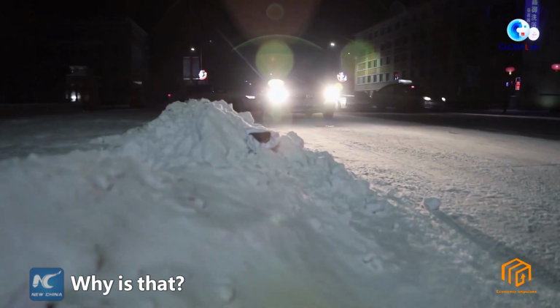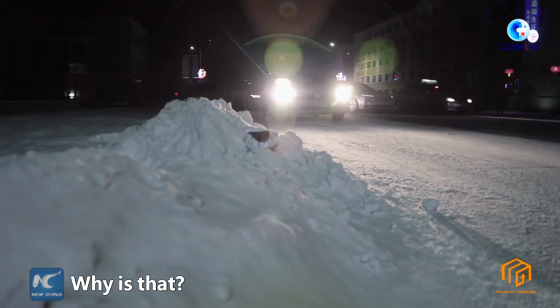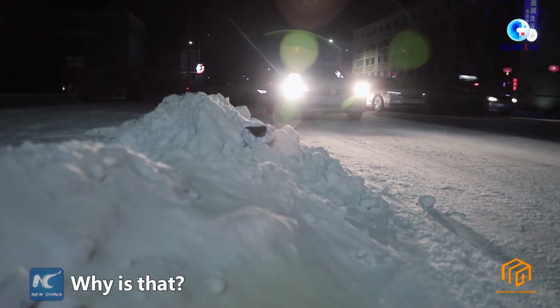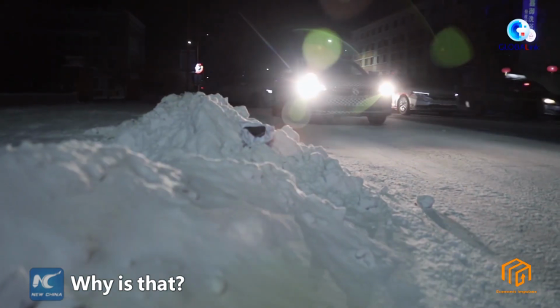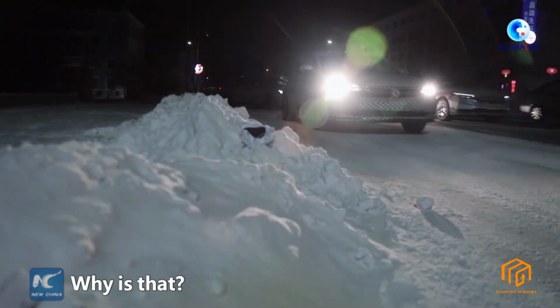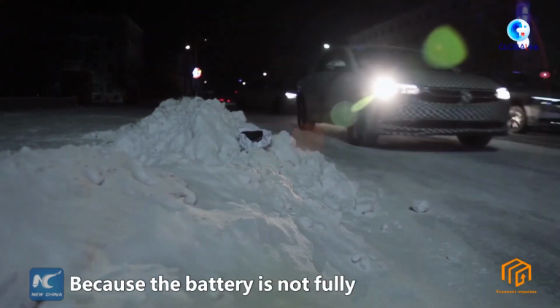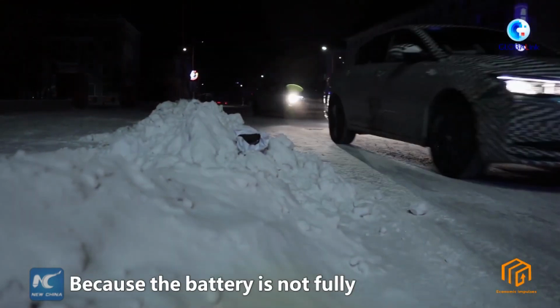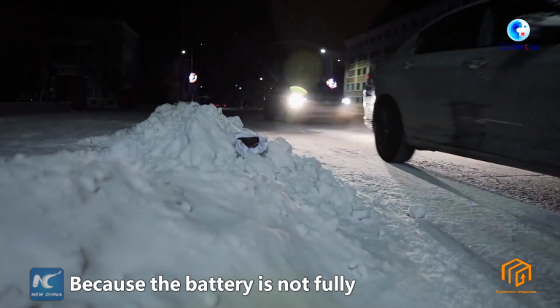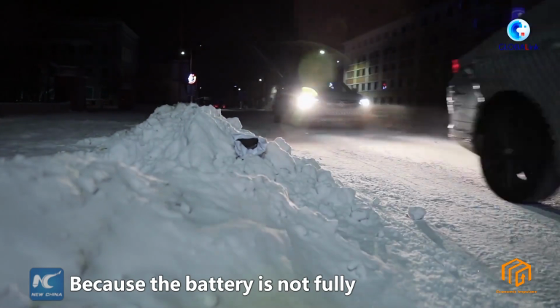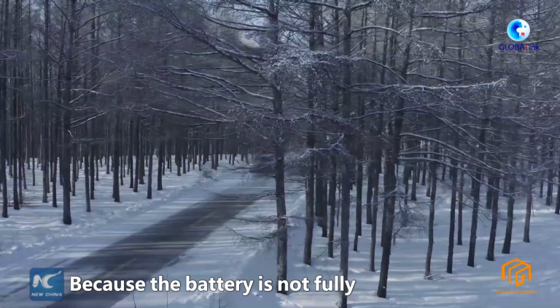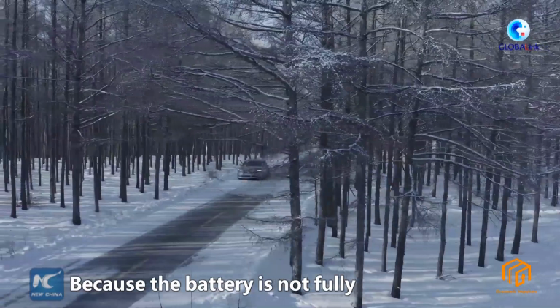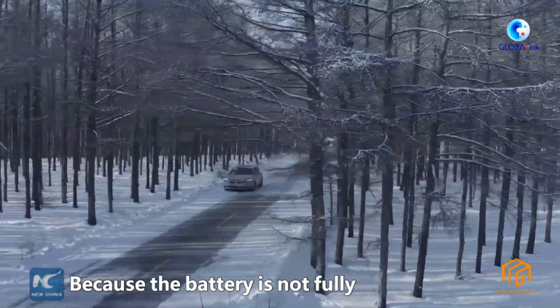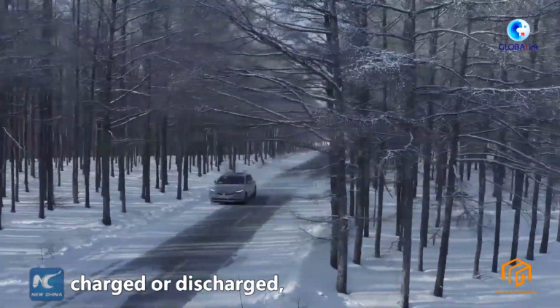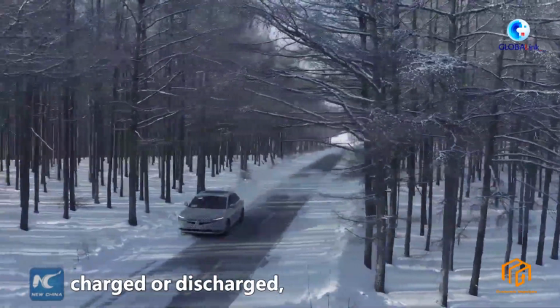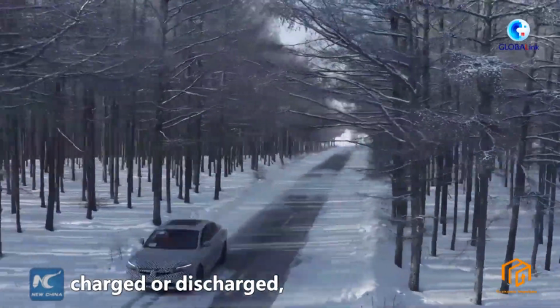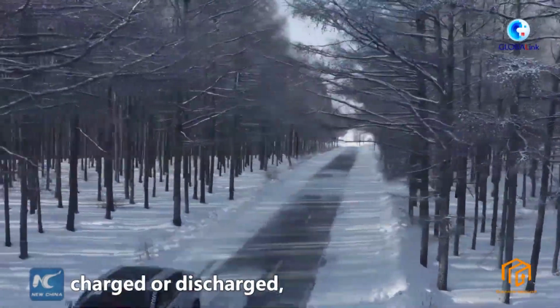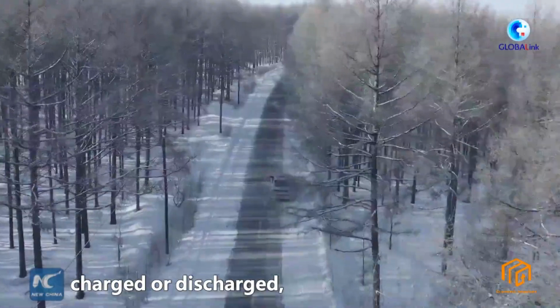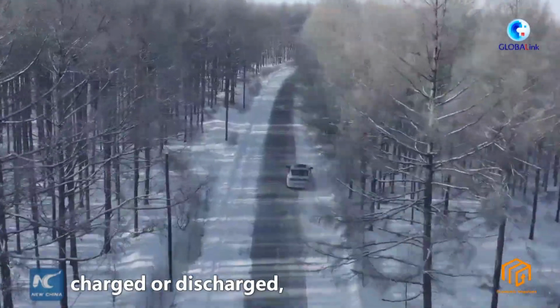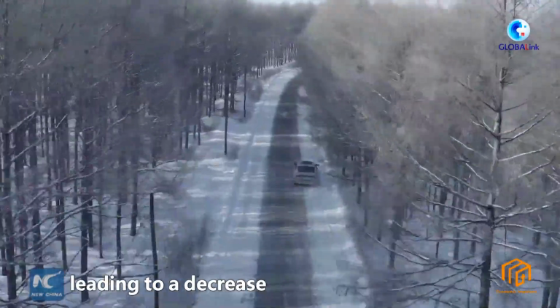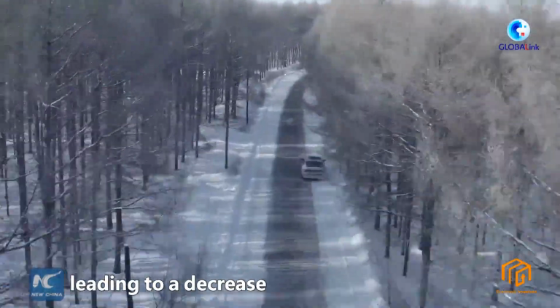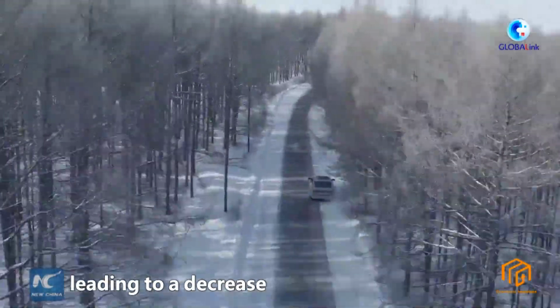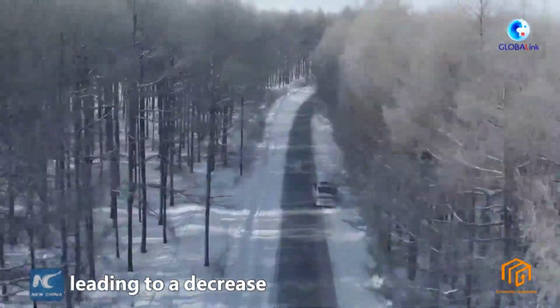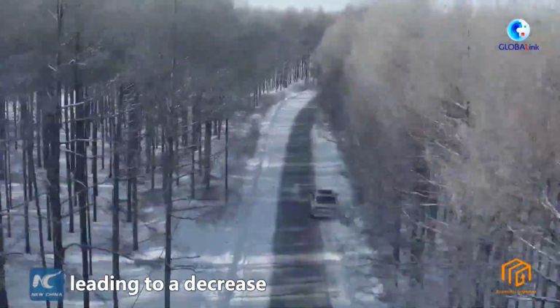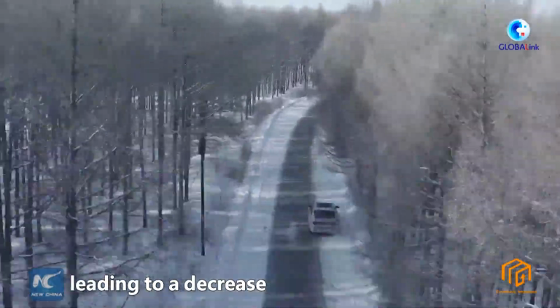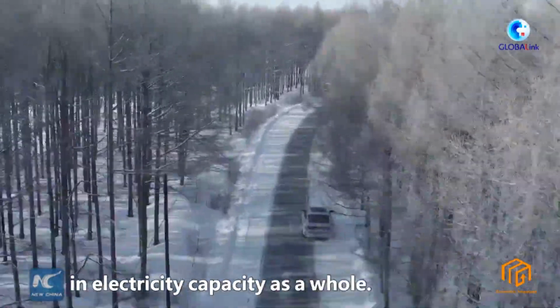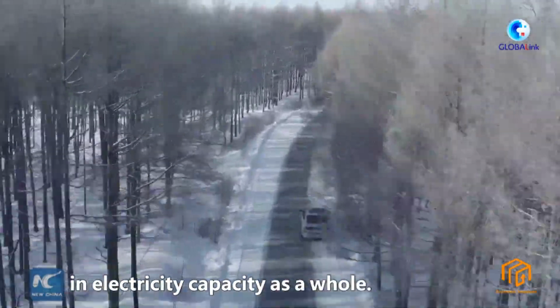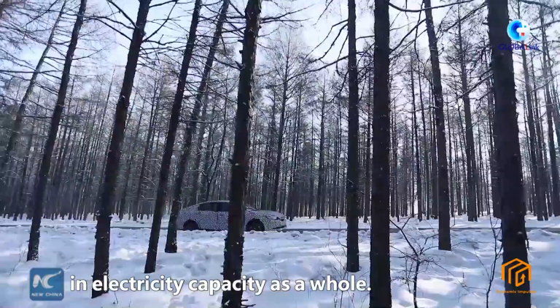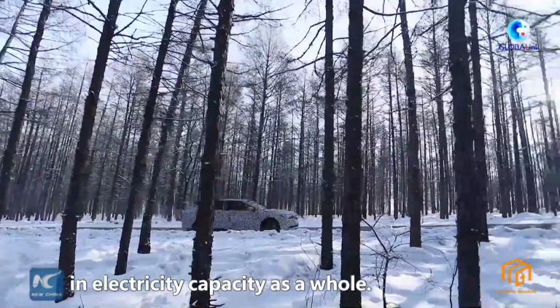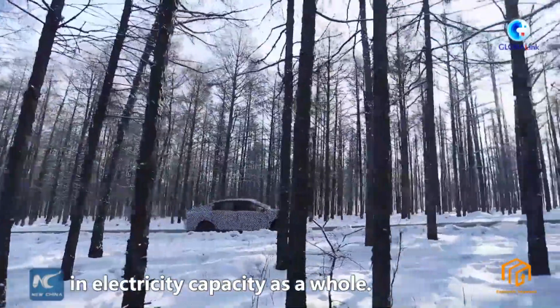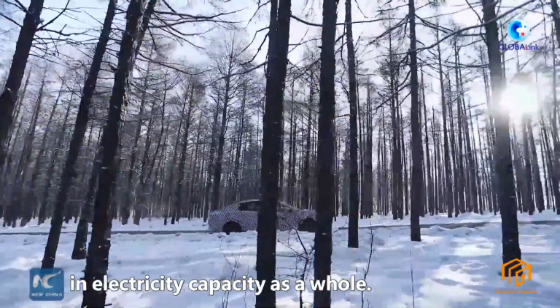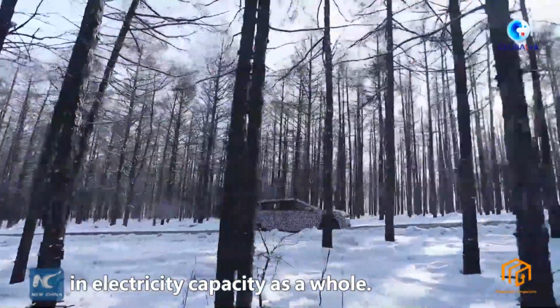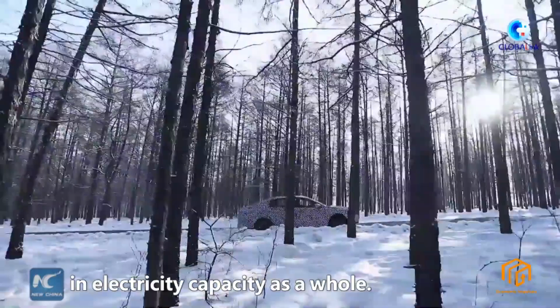Why is that? Because the battery is not fully charged or discharged, leading to a decrease in electricity capacity as a whole.